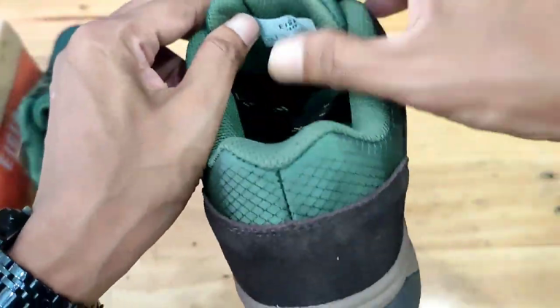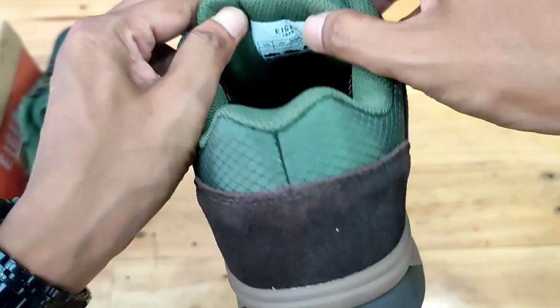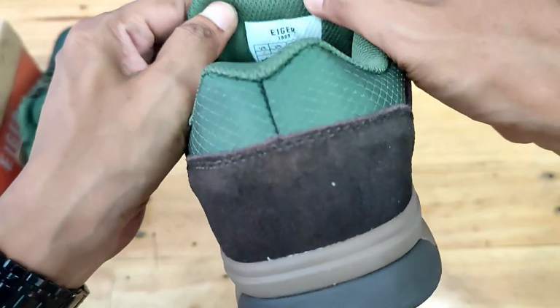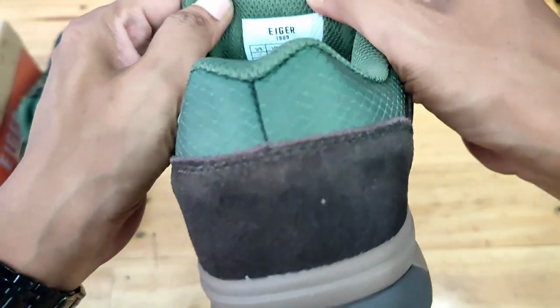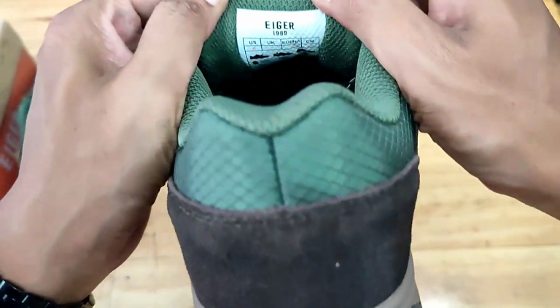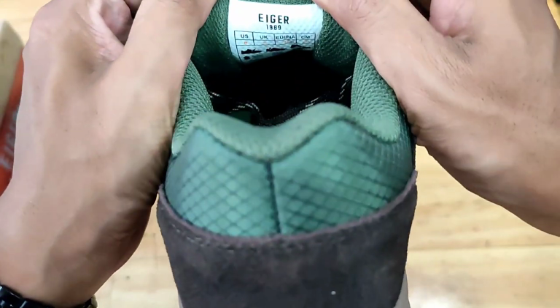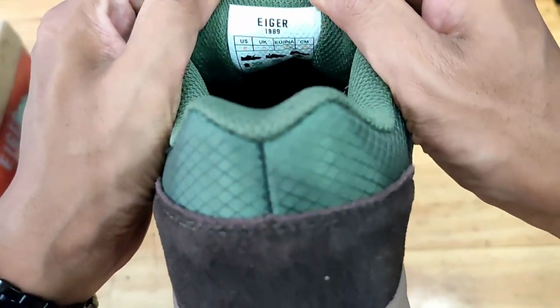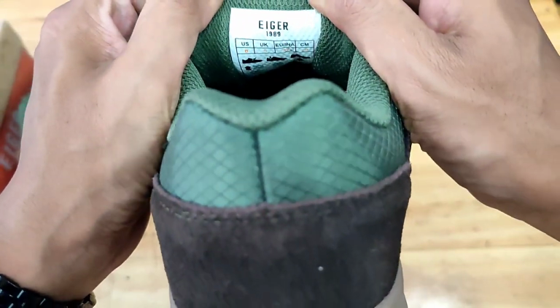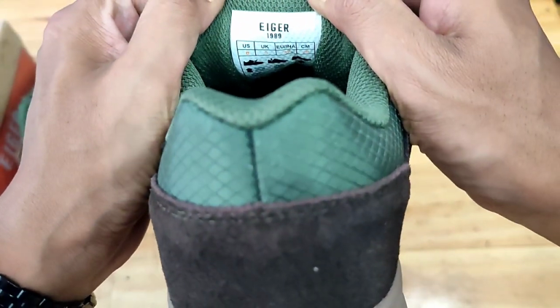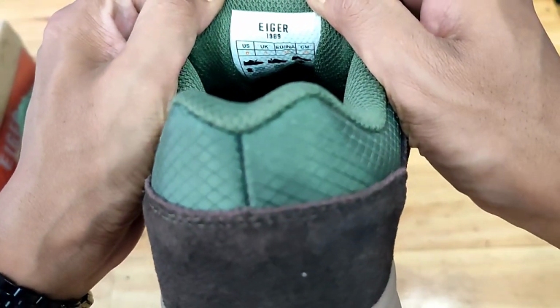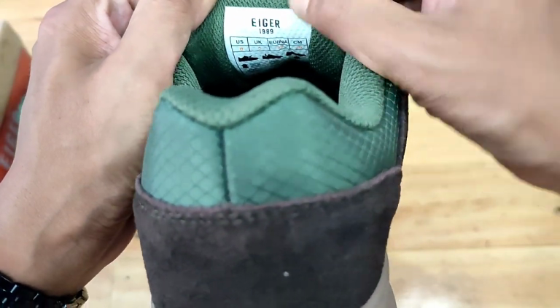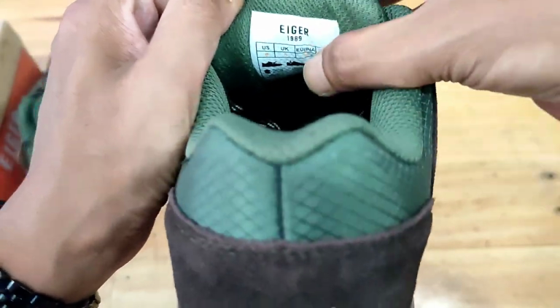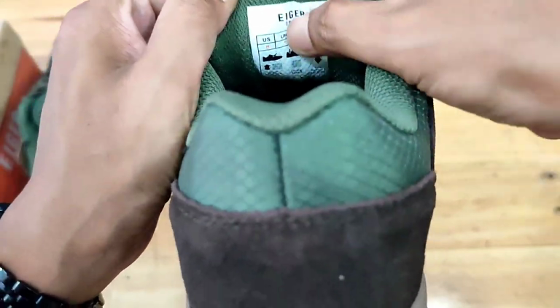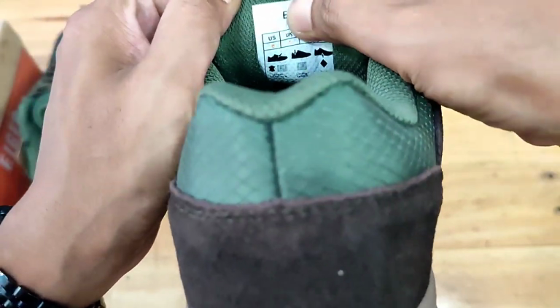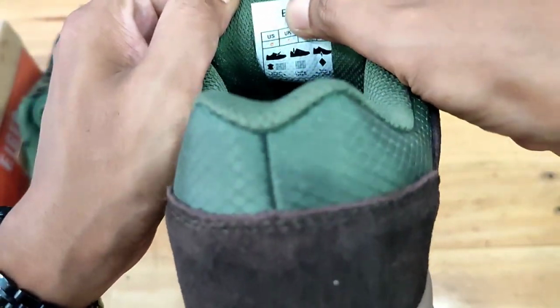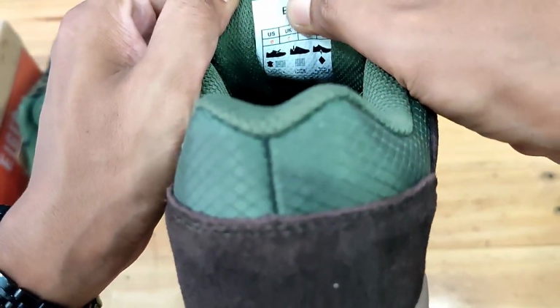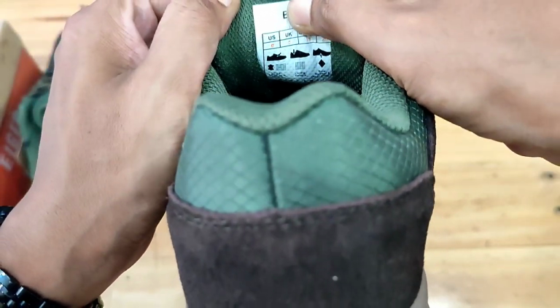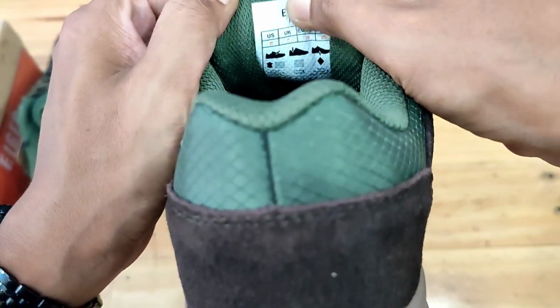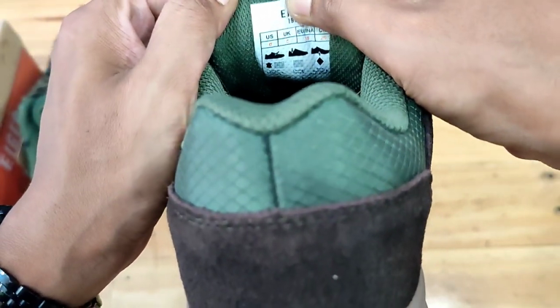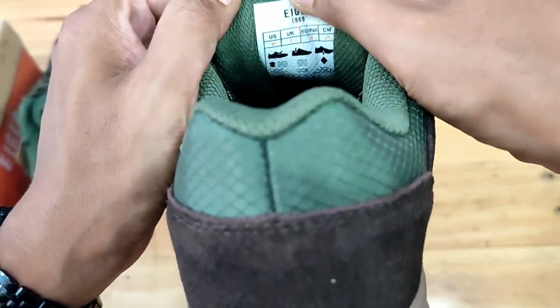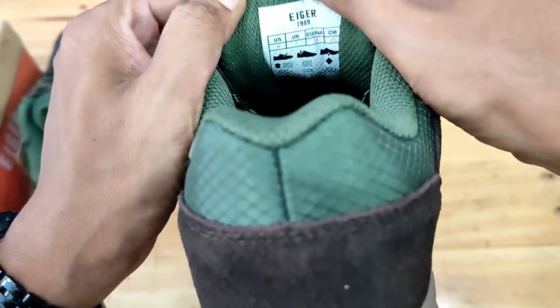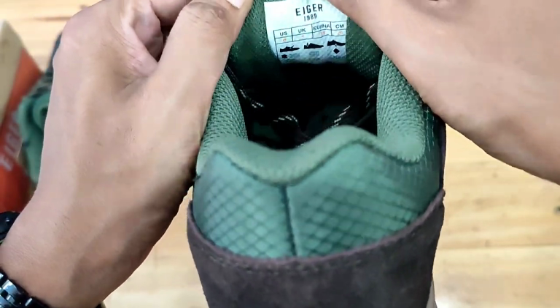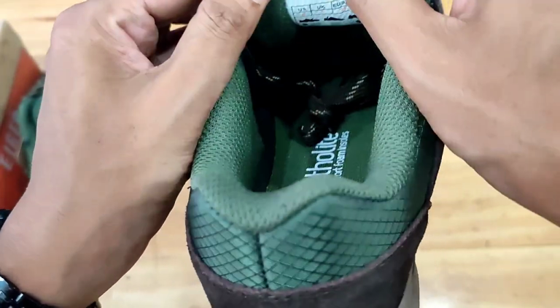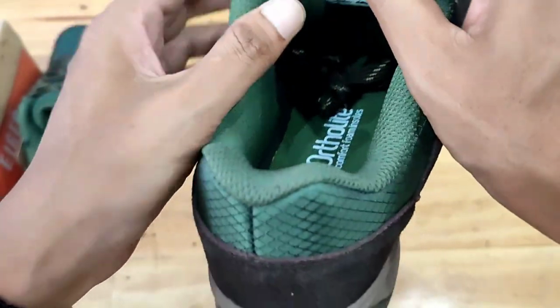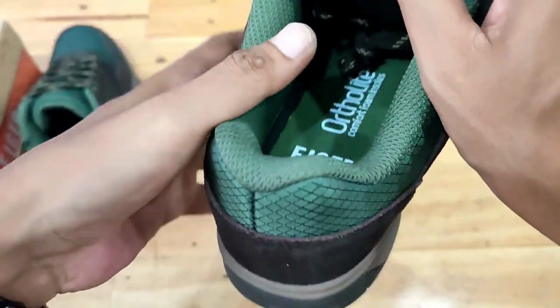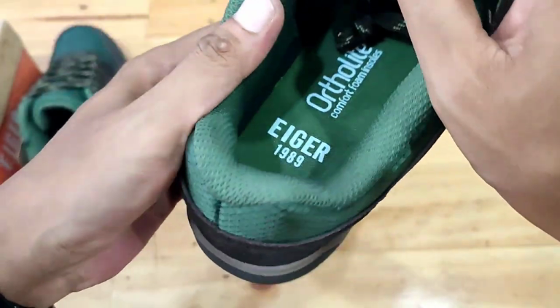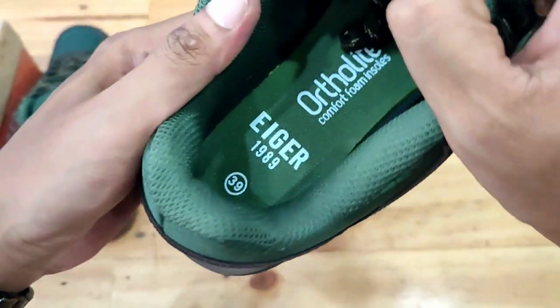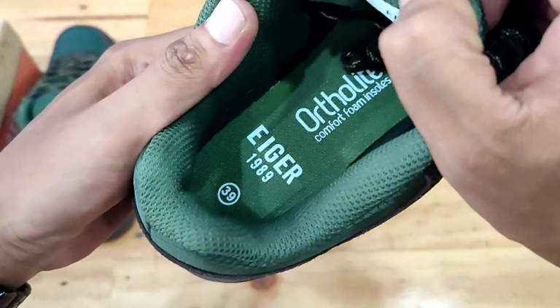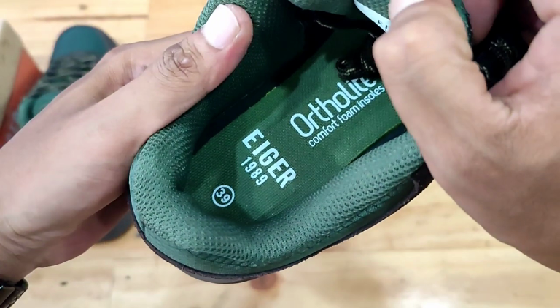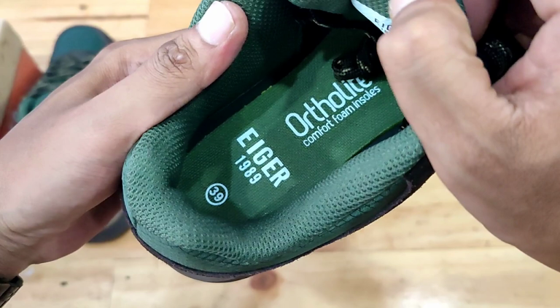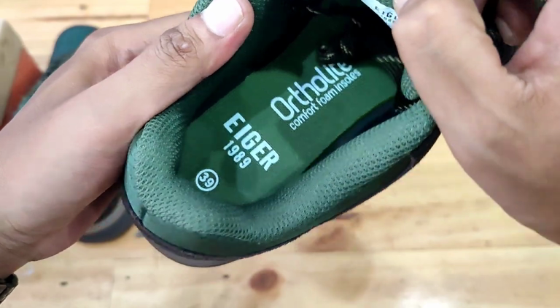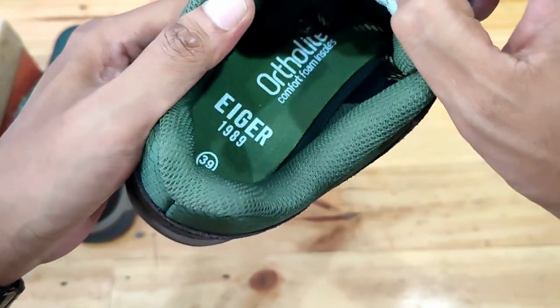Dilengkapi dengan bahan pilon pada bagian midsole, dan rubber pada outsole untuk fleksibilitas.